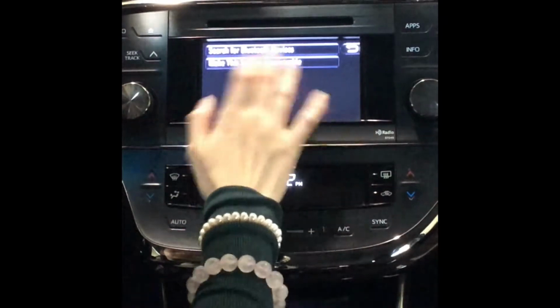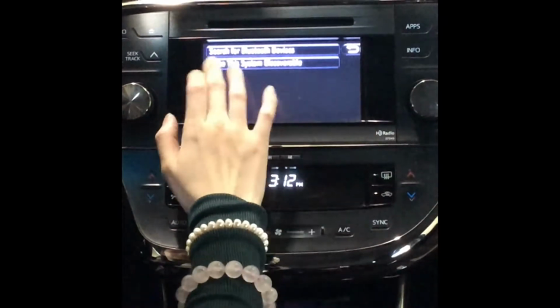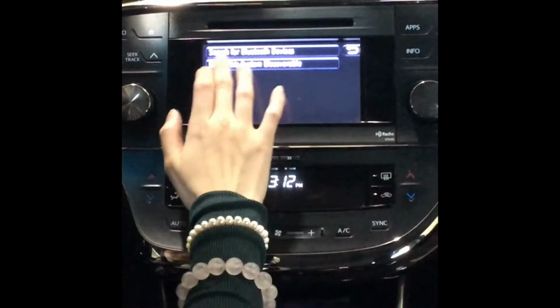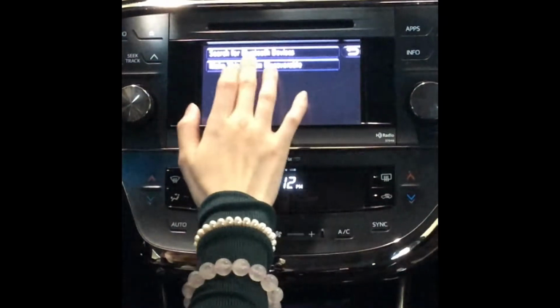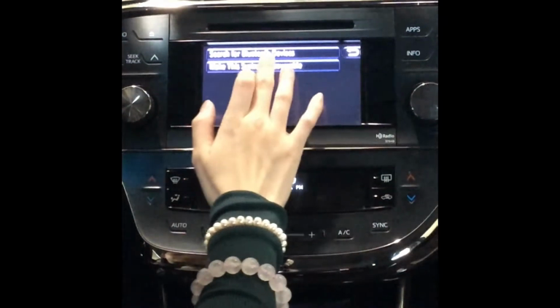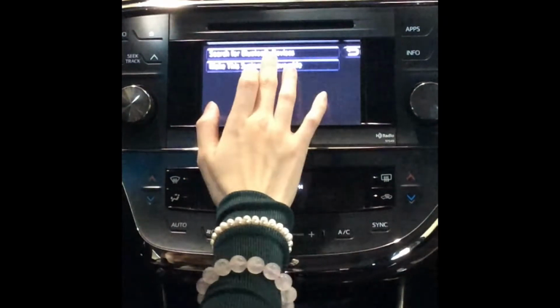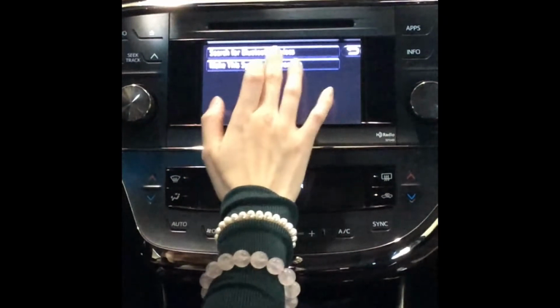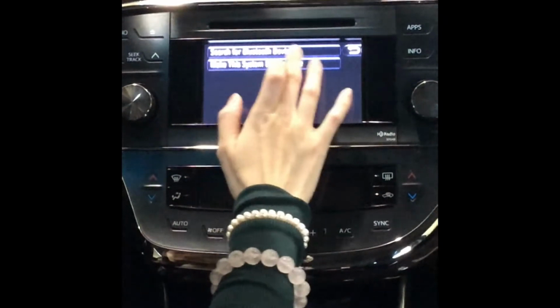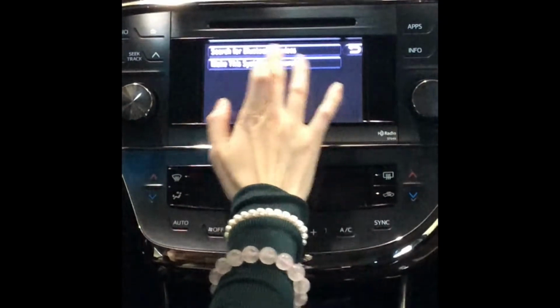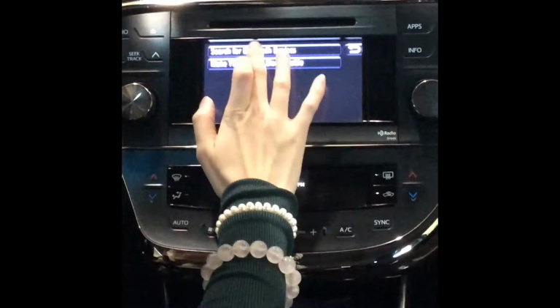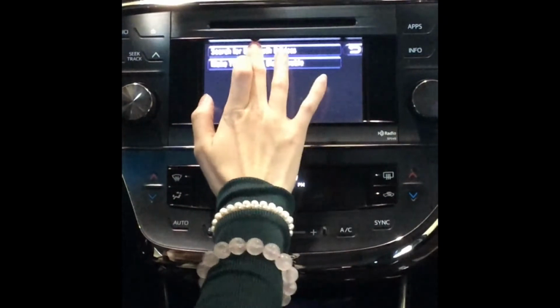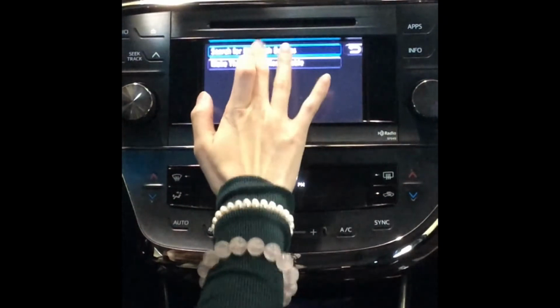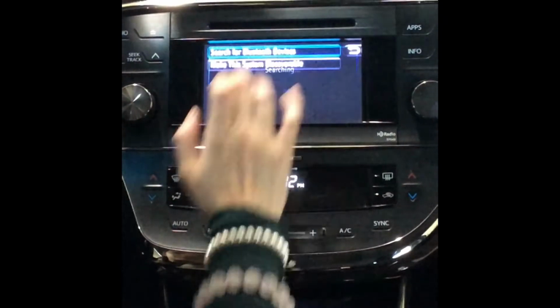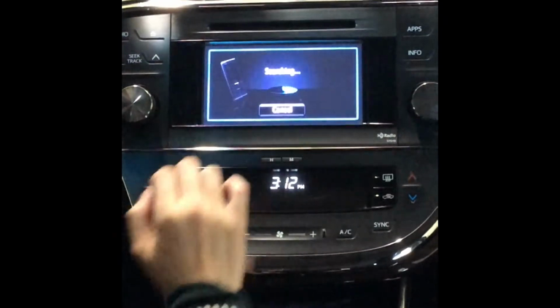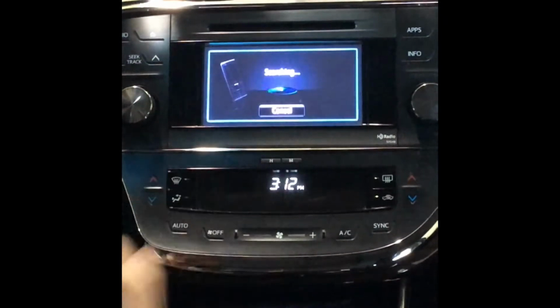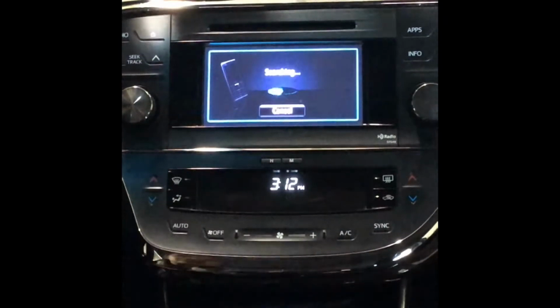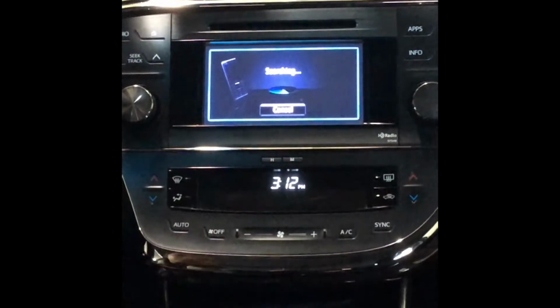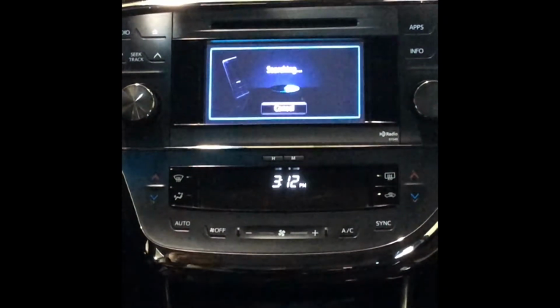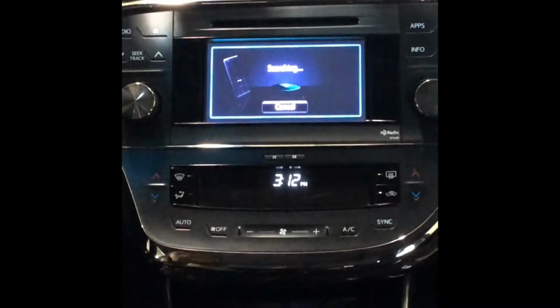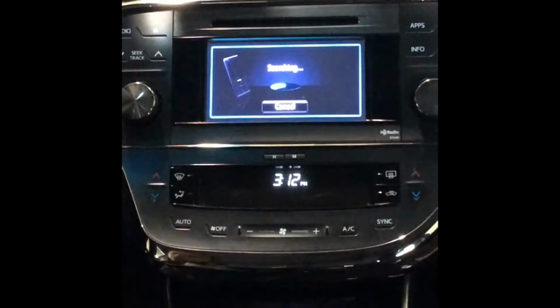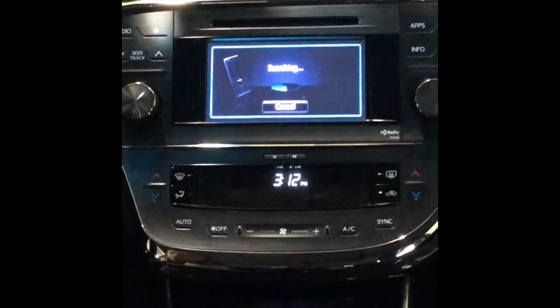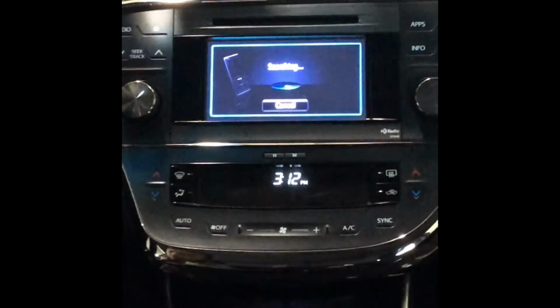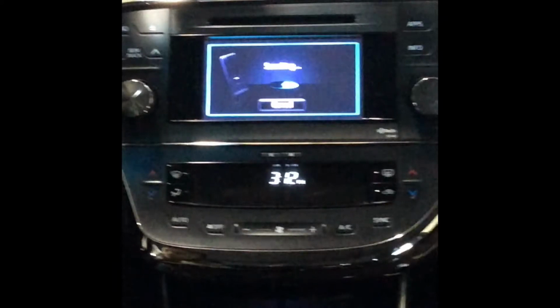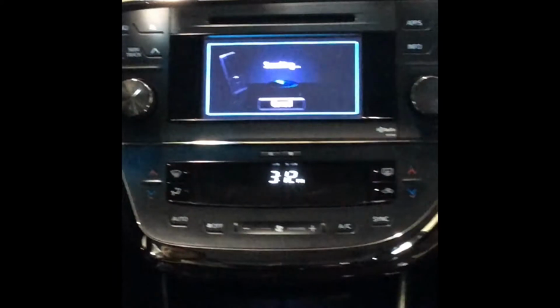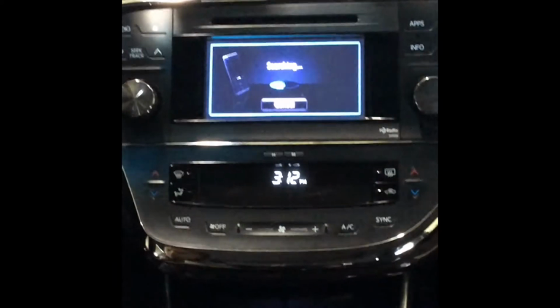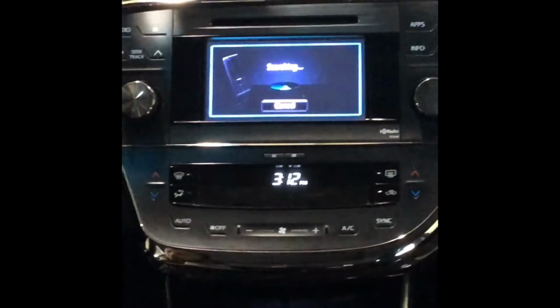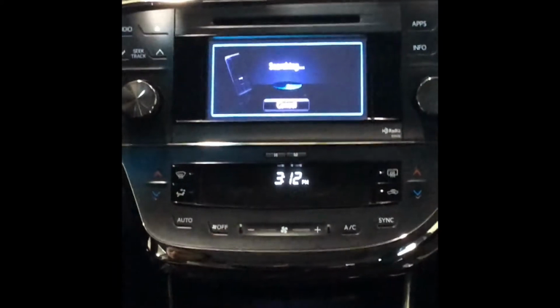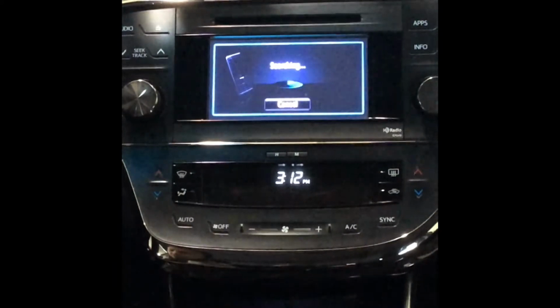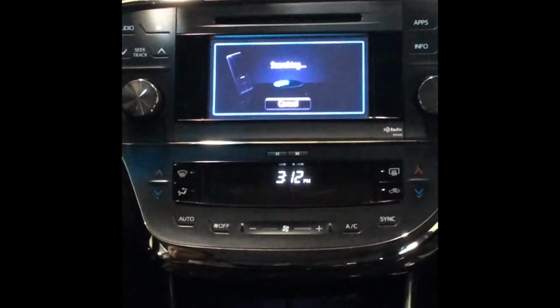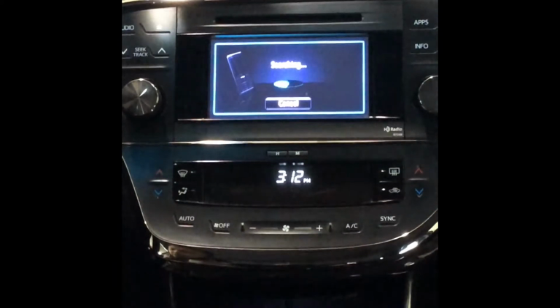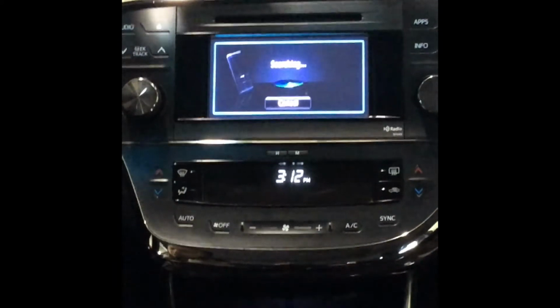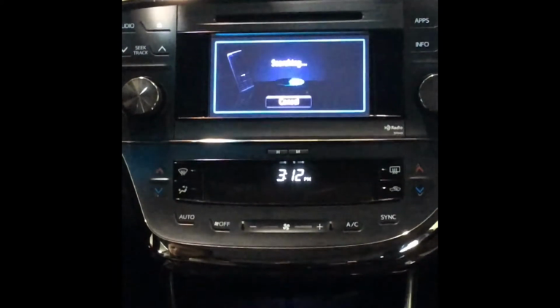Search for Bluetooth devices and select that option. While searching, you will turn on the Bluetooth on your mobile device.